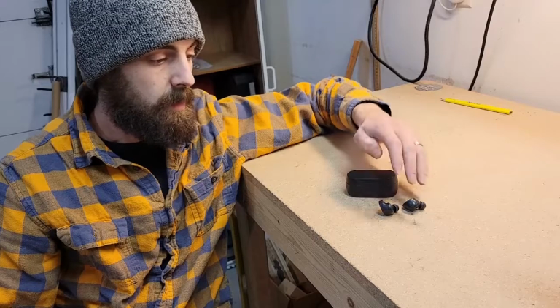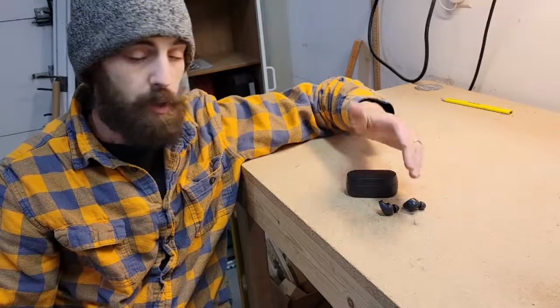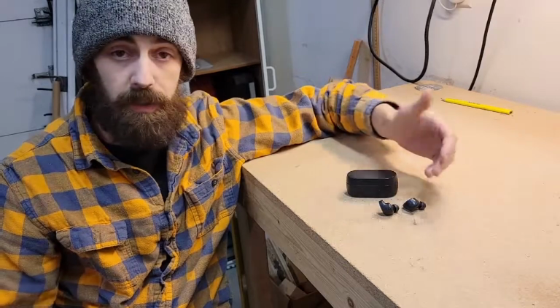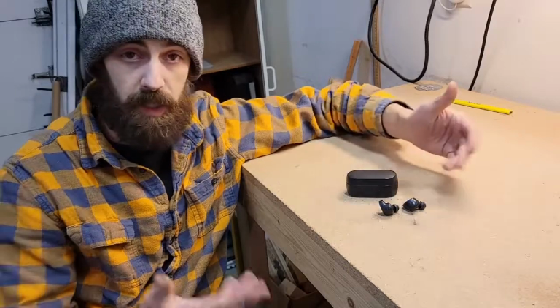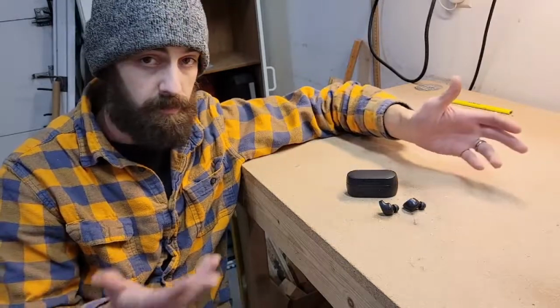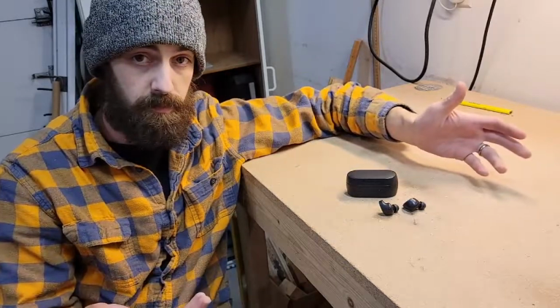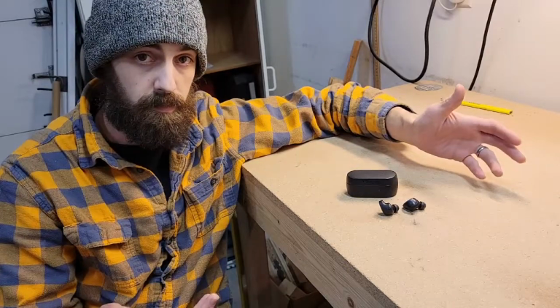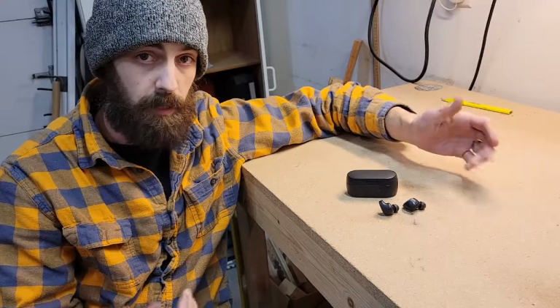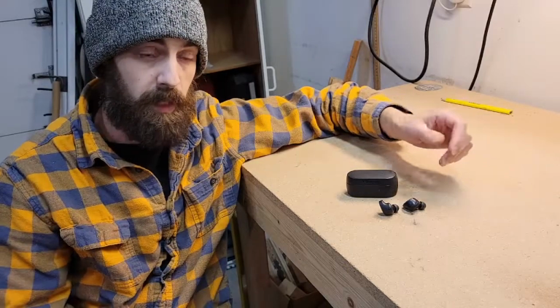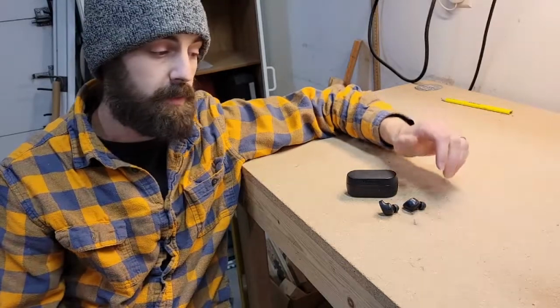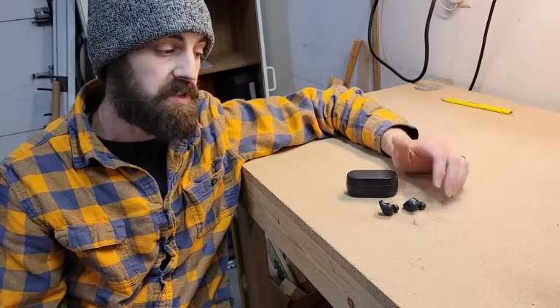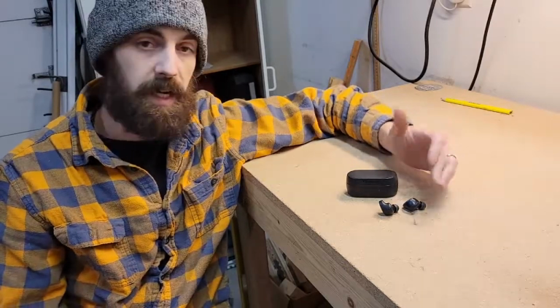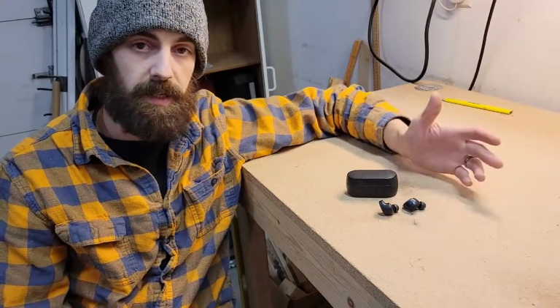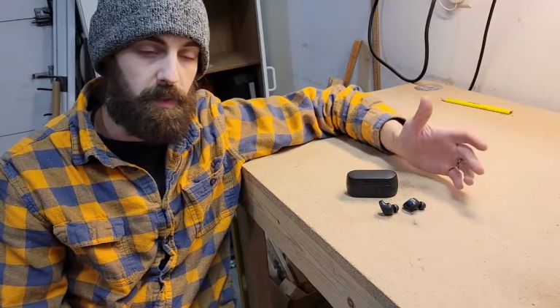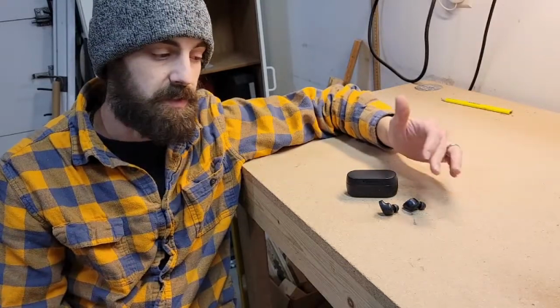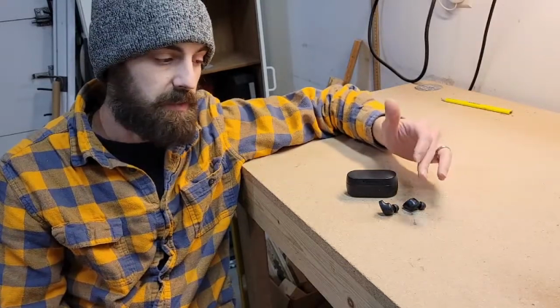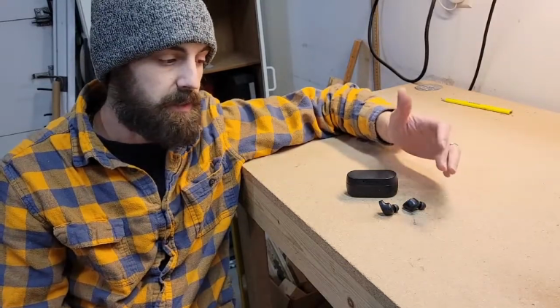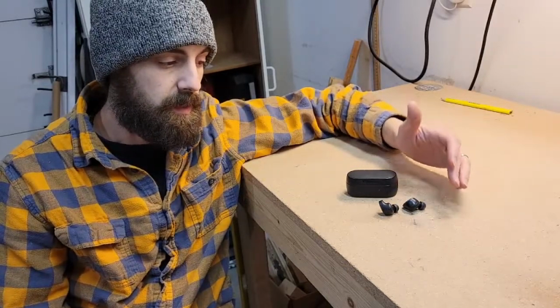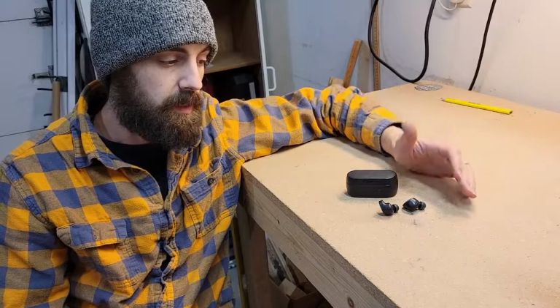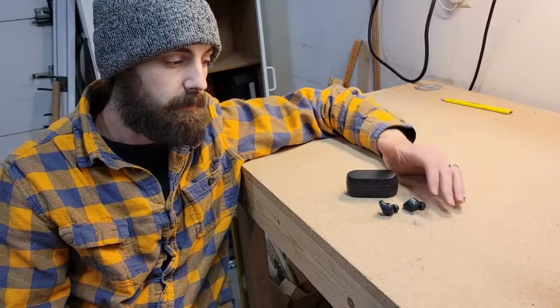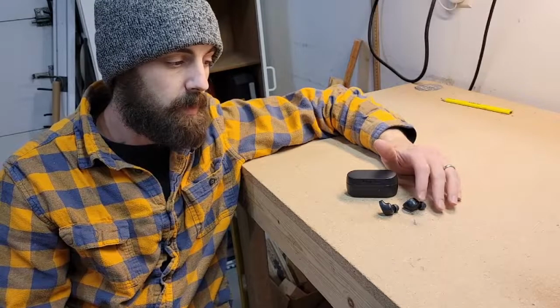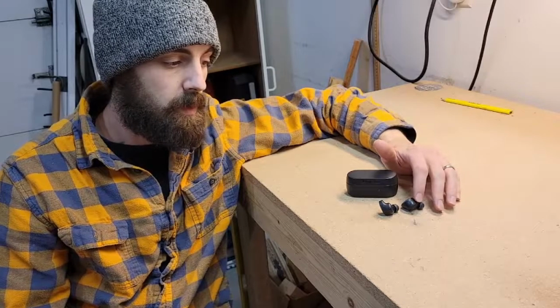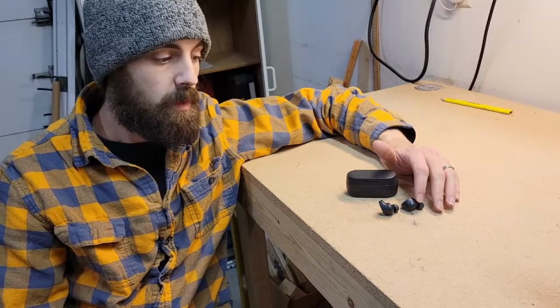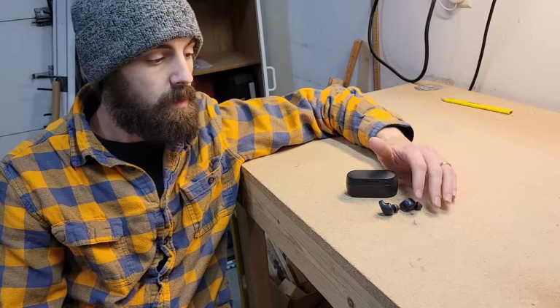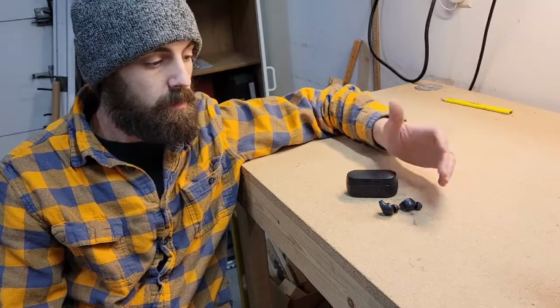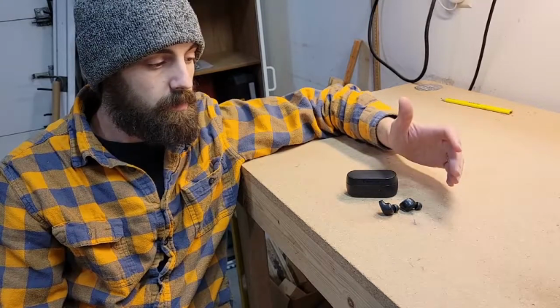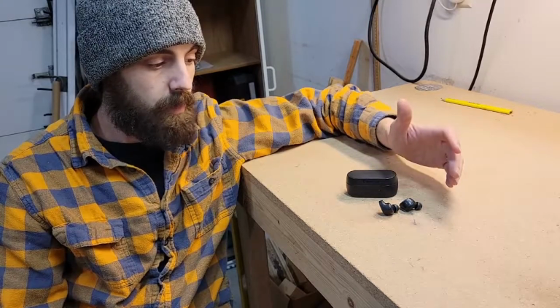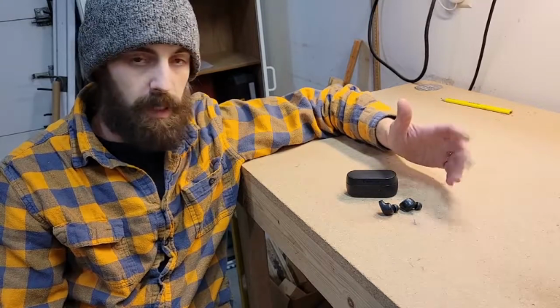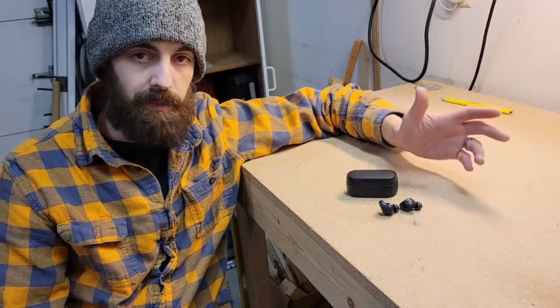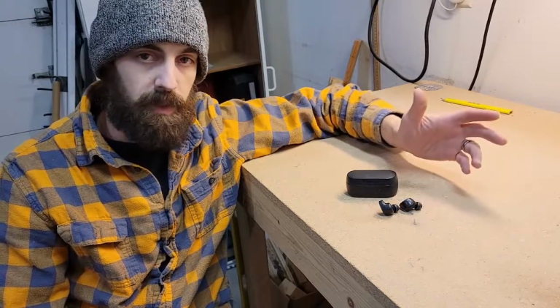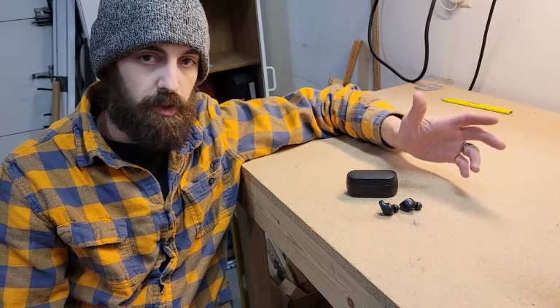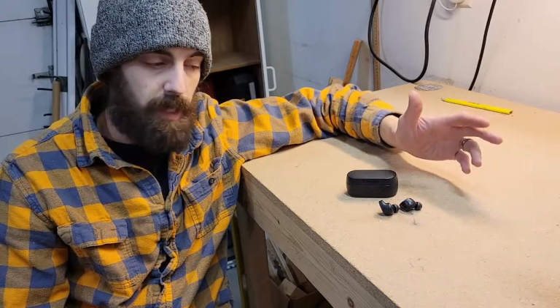So I decided I would buy another set. I liked the way they sounded, so I'd give them another shot.